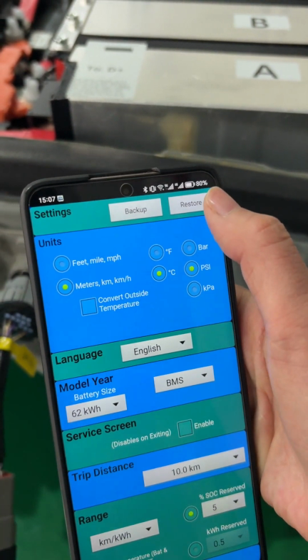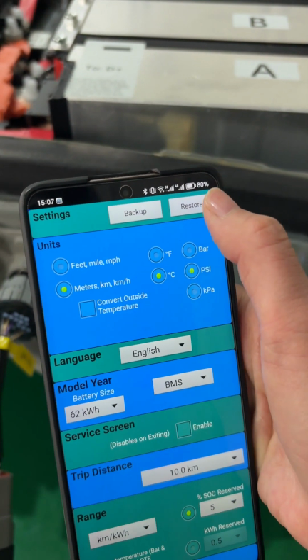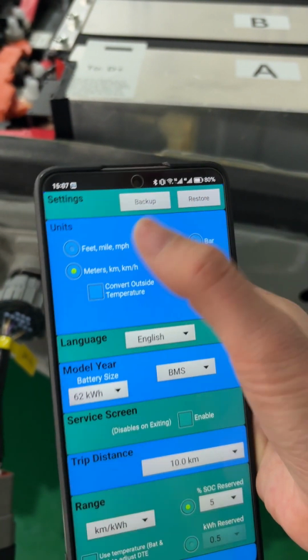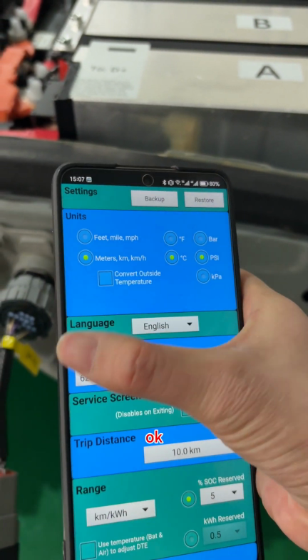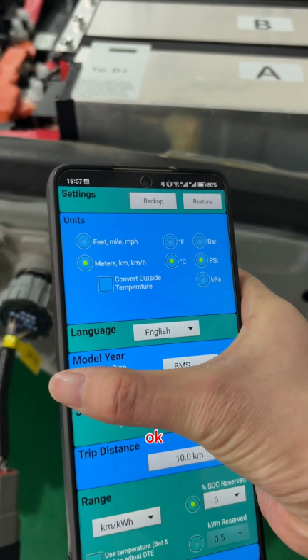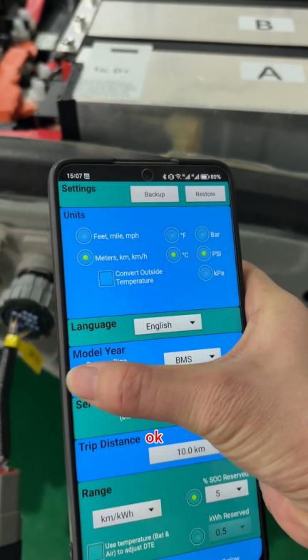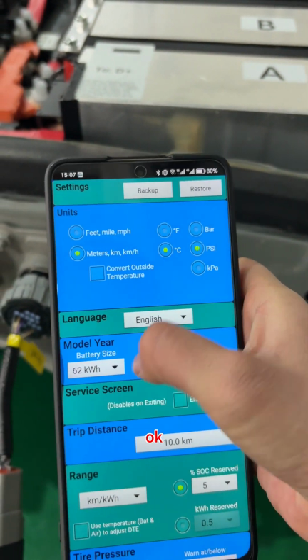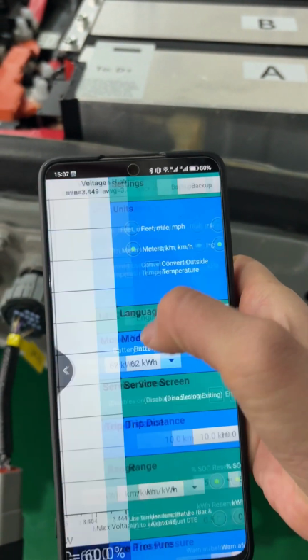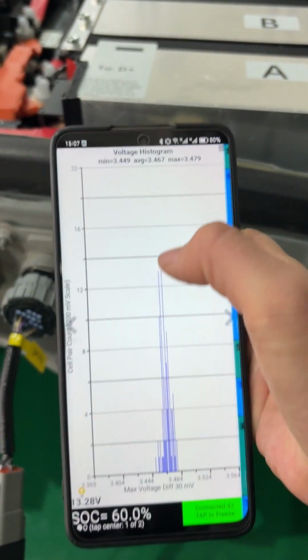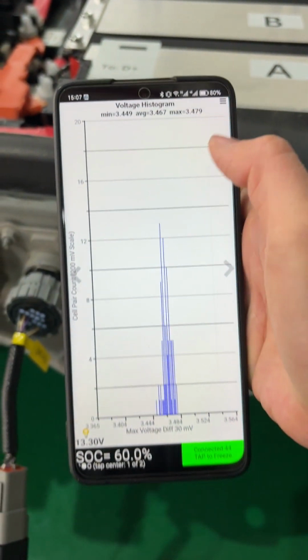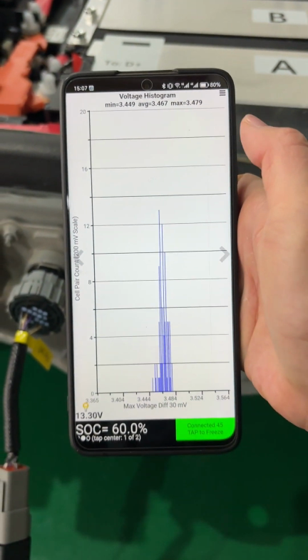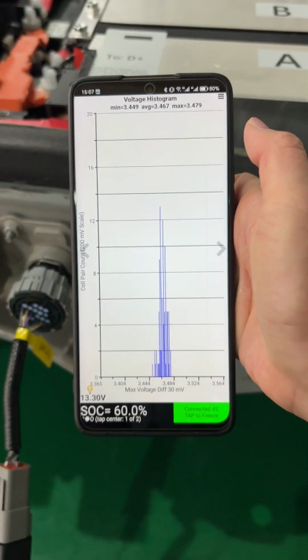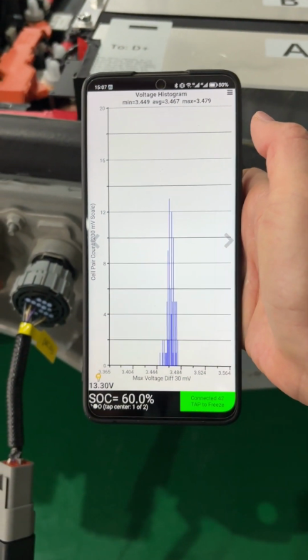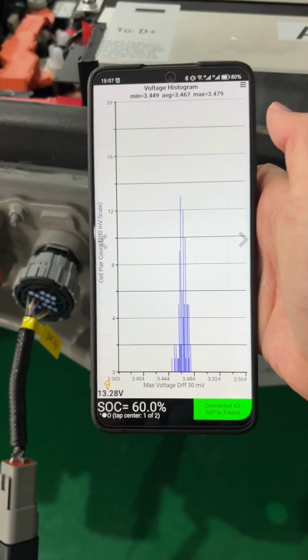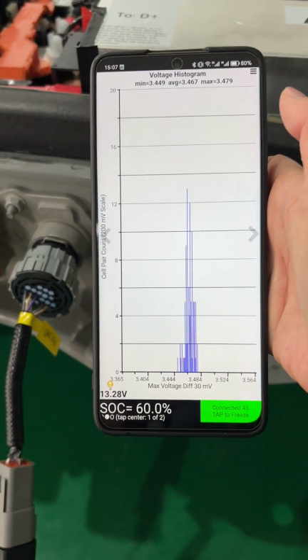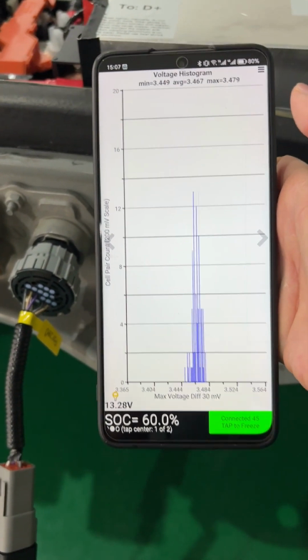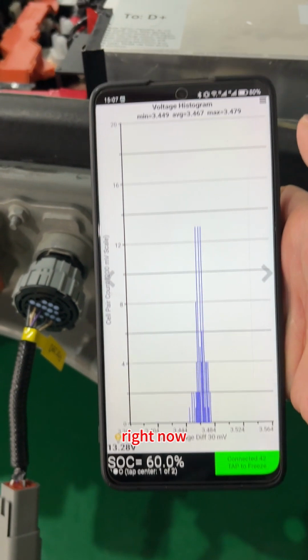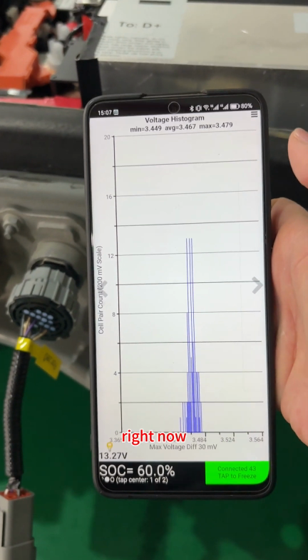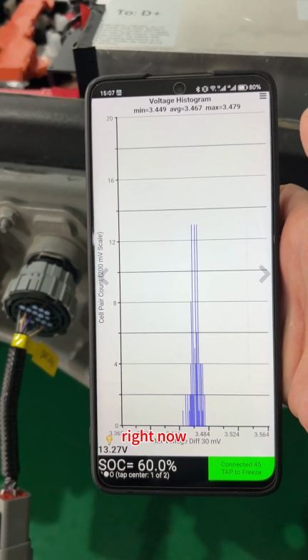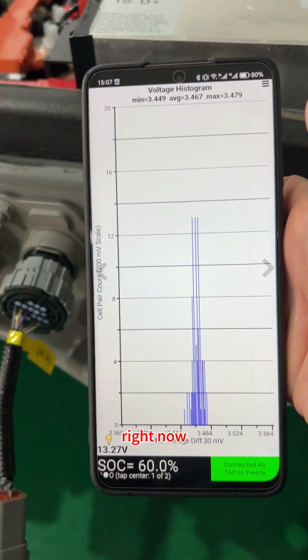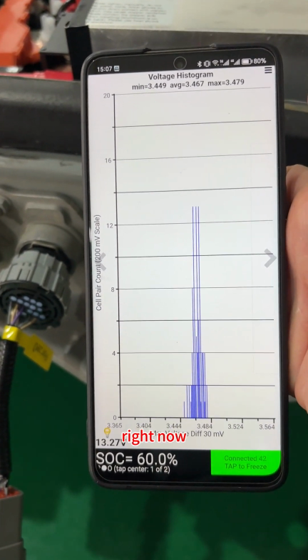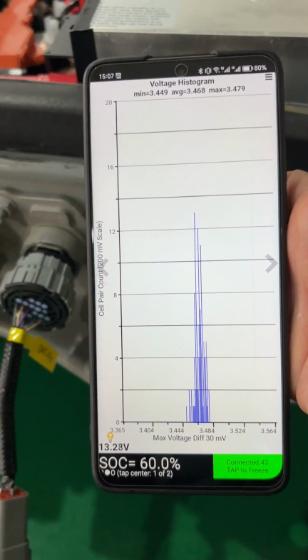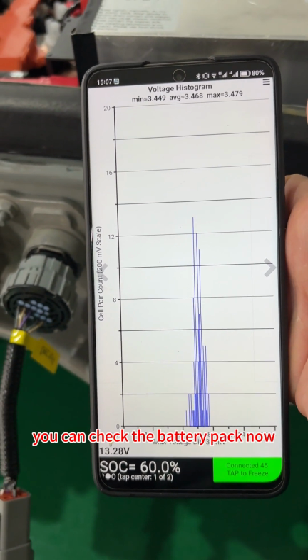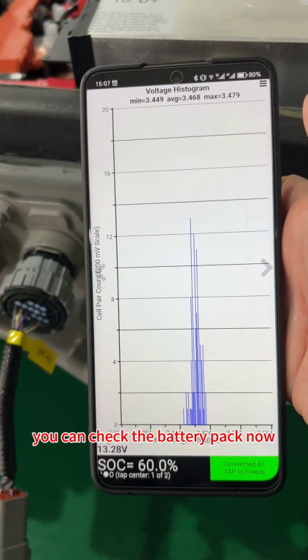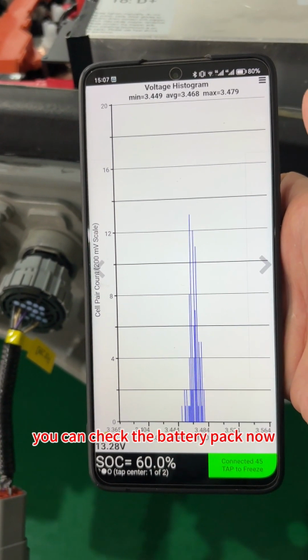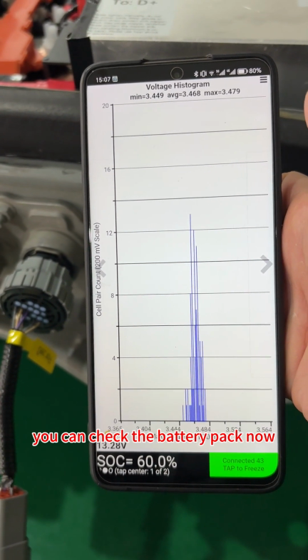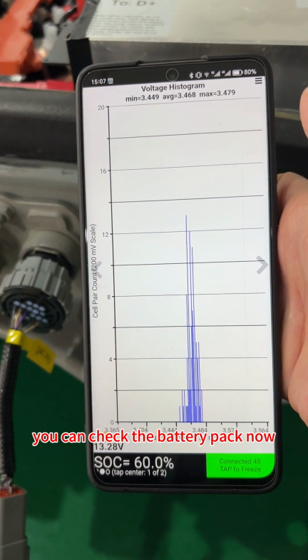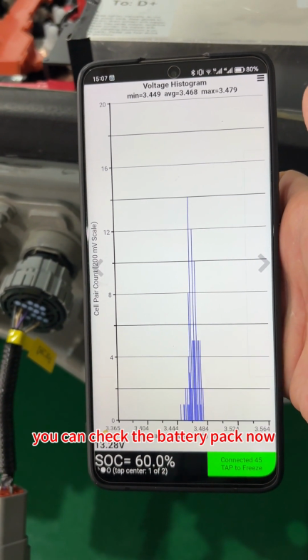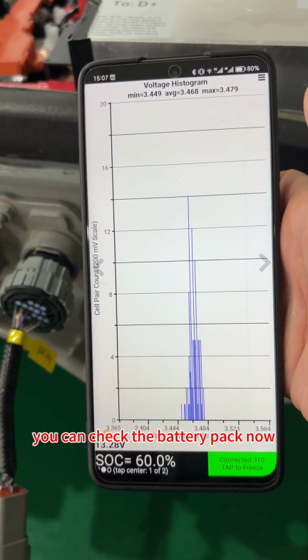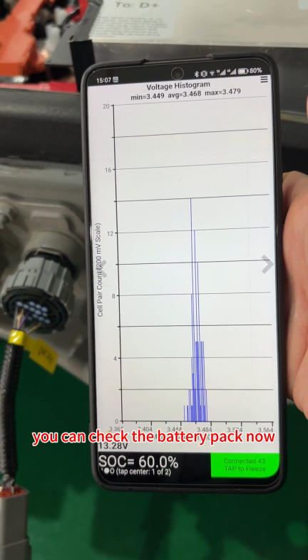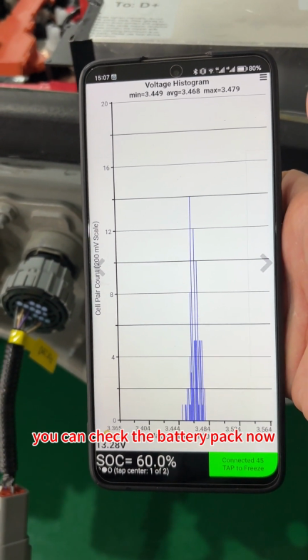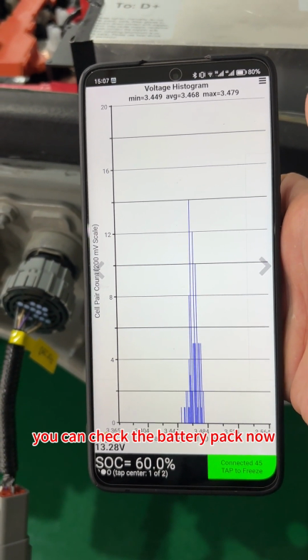Okay. Right now you can check the battery.